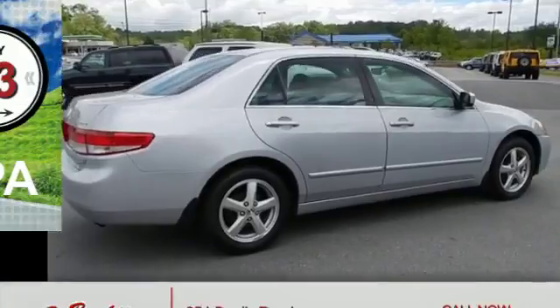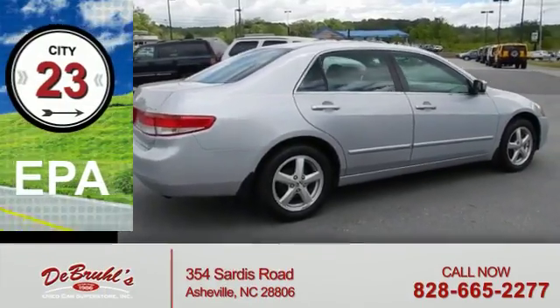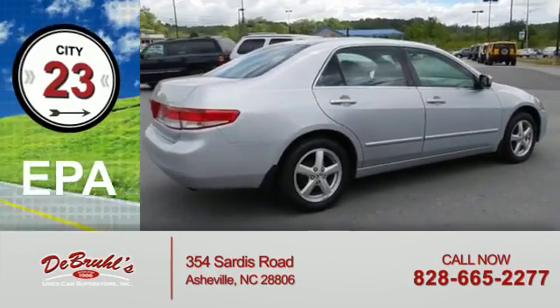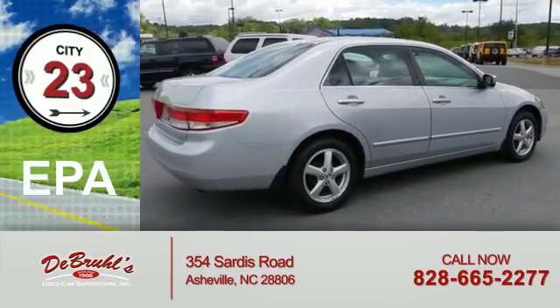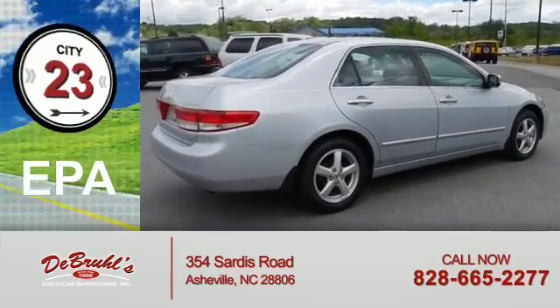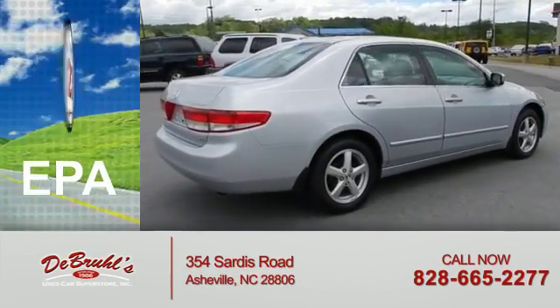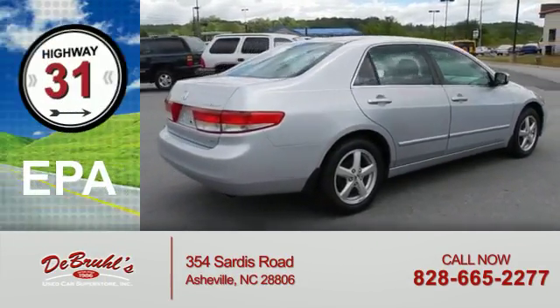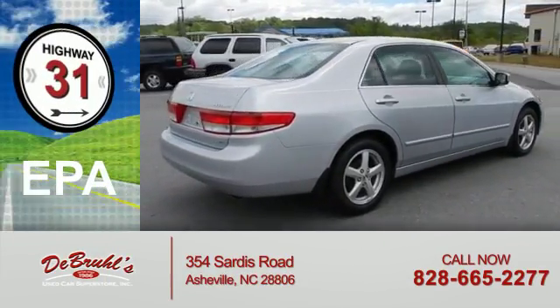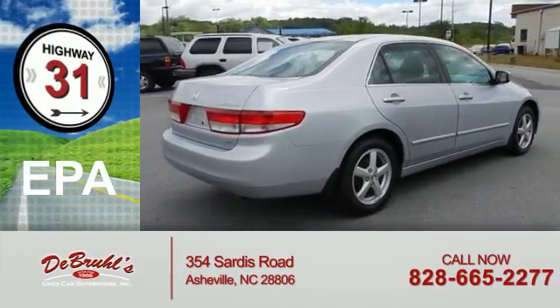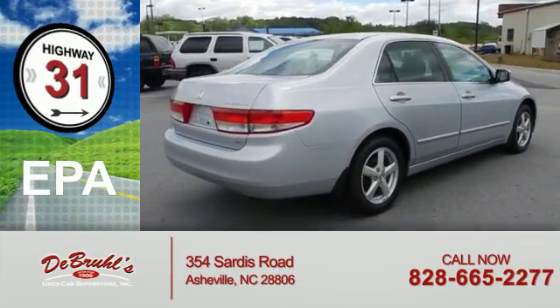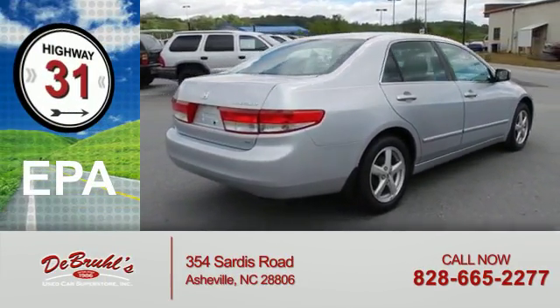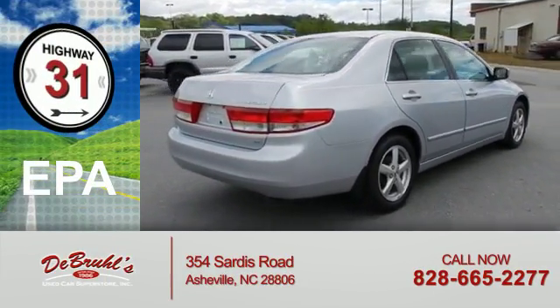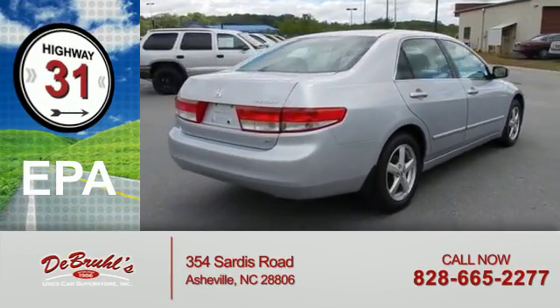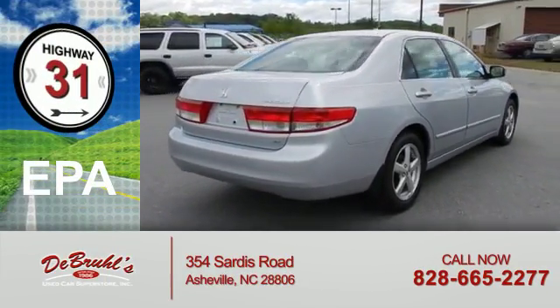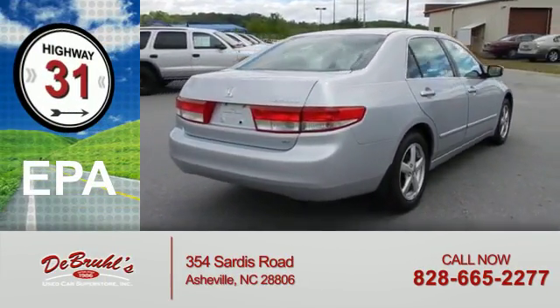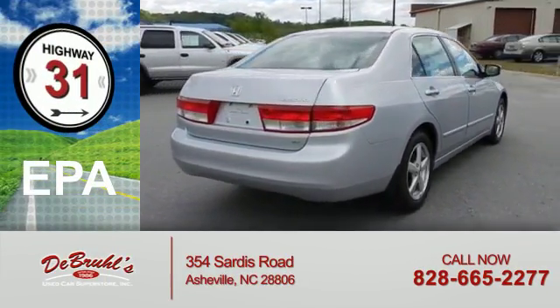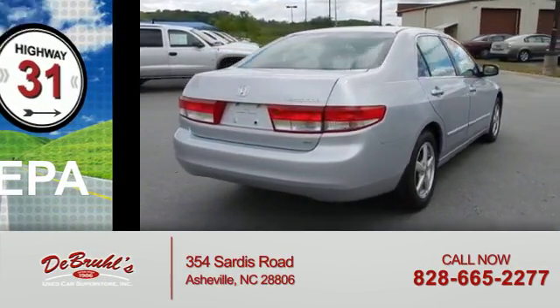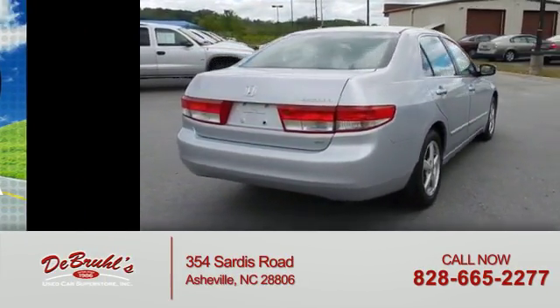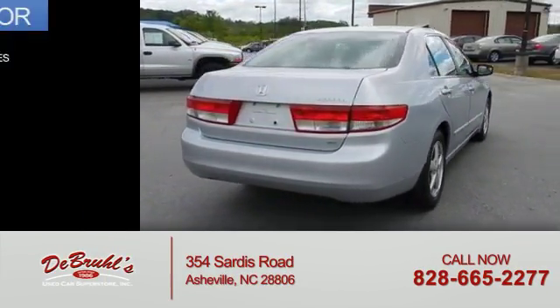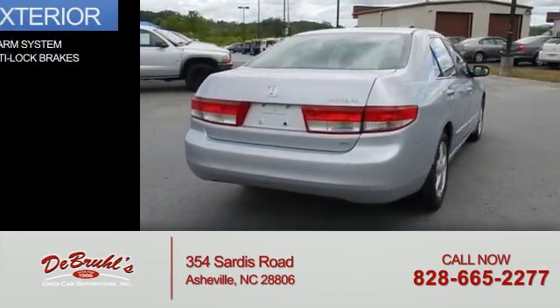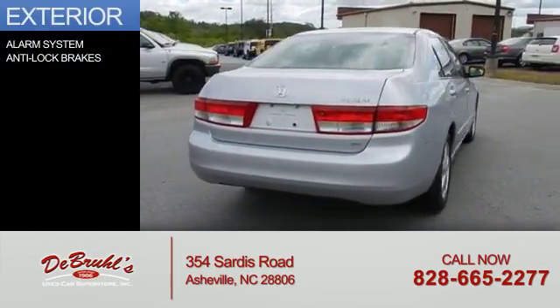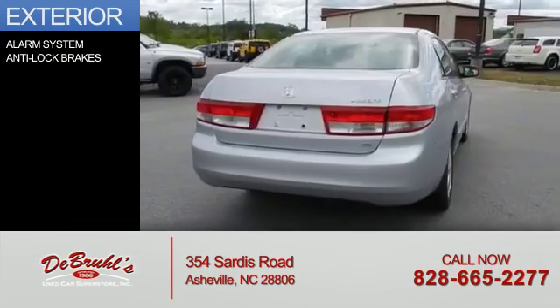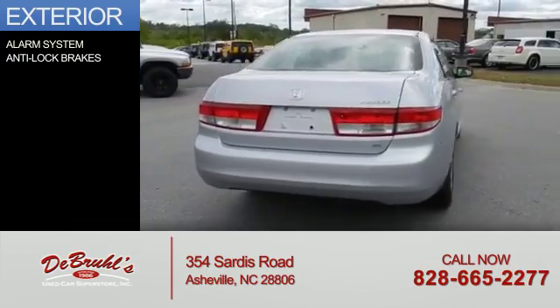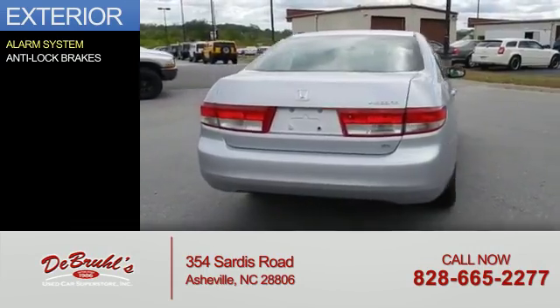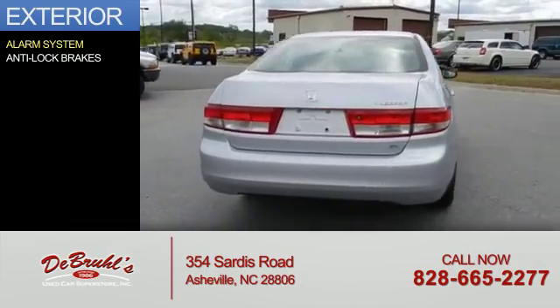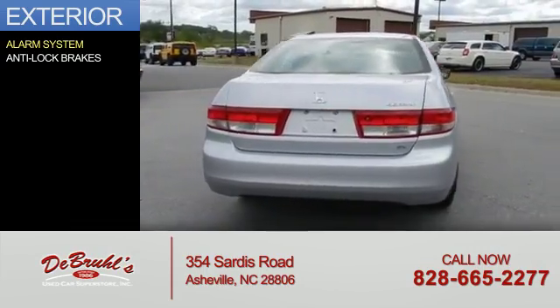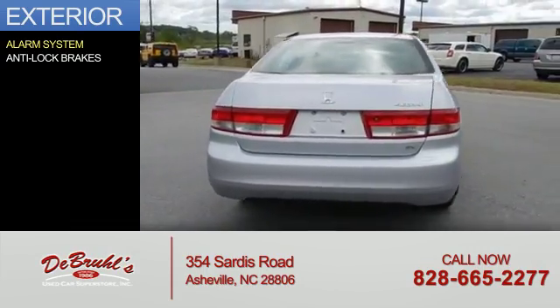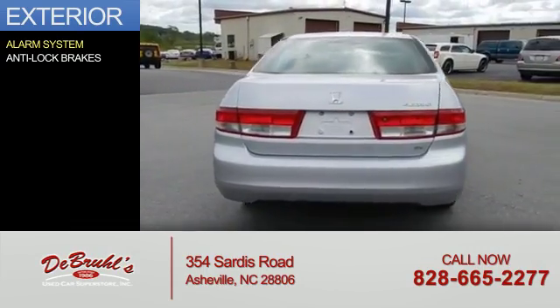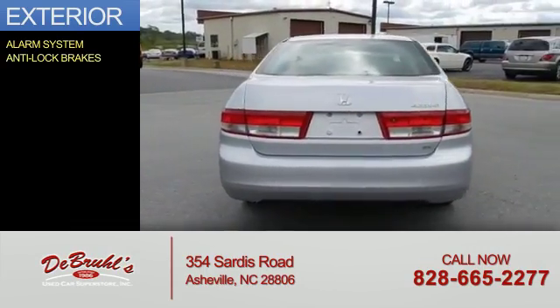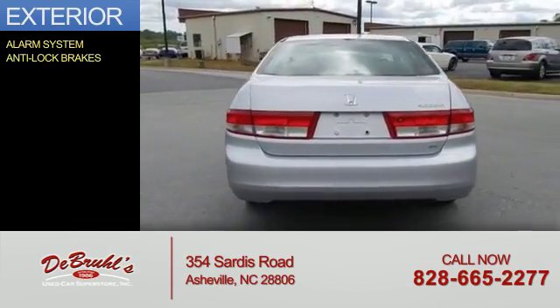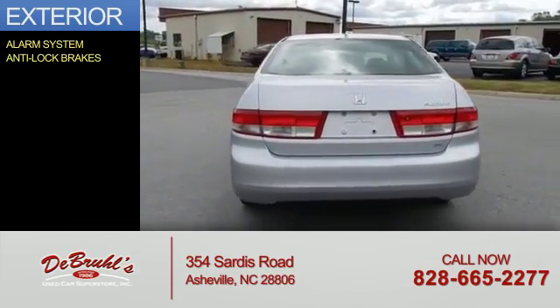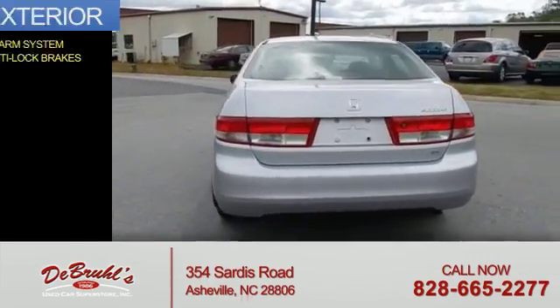Great fuel efficiency saves you money by requiring fewer trips to the gas station. The features include an alarm system and anti-lock brakes.